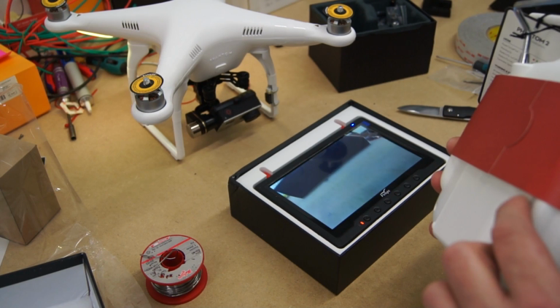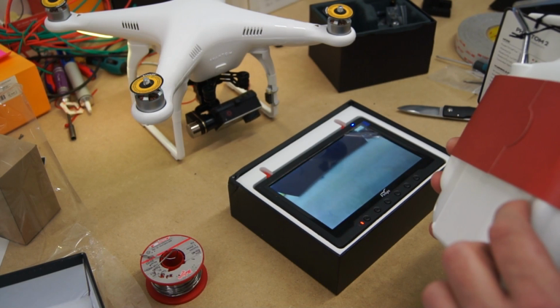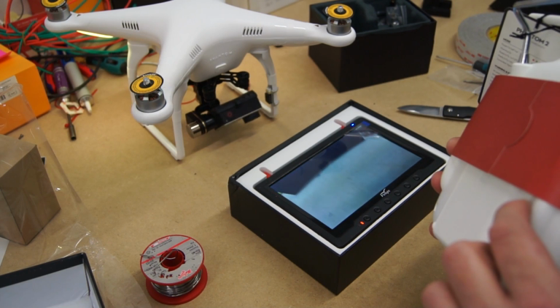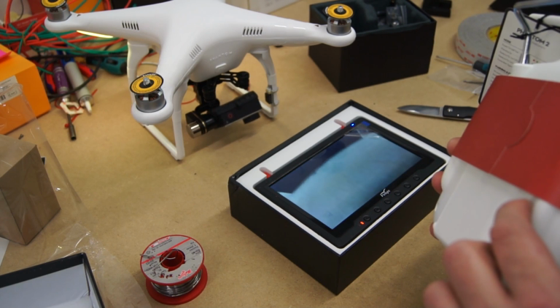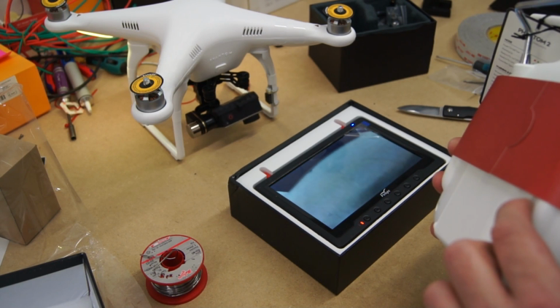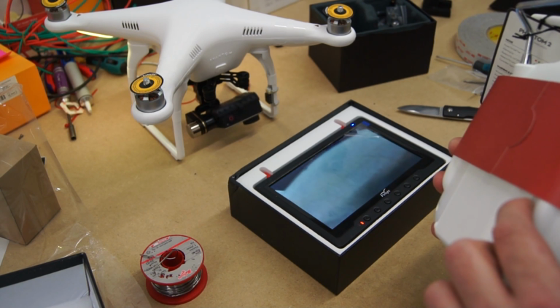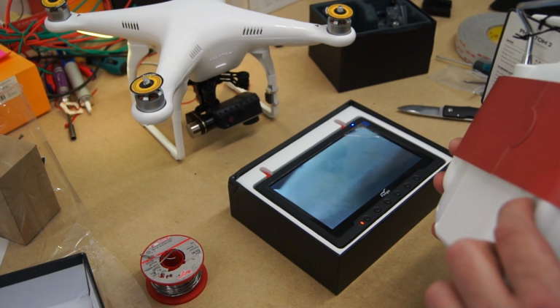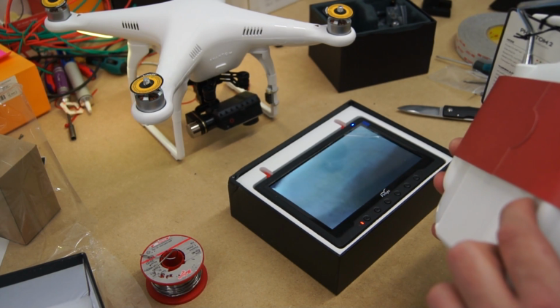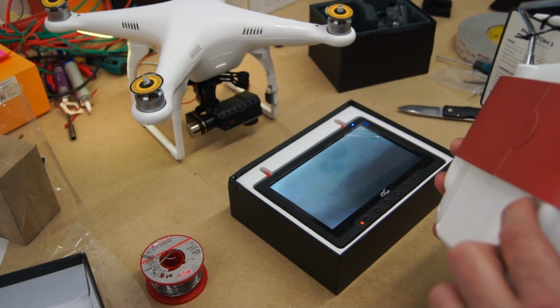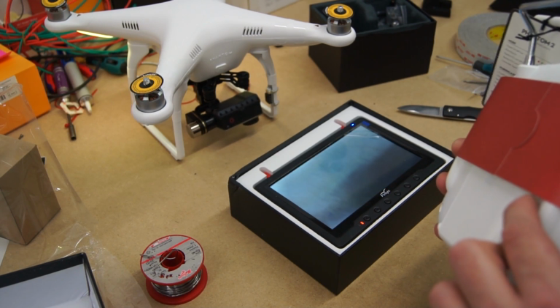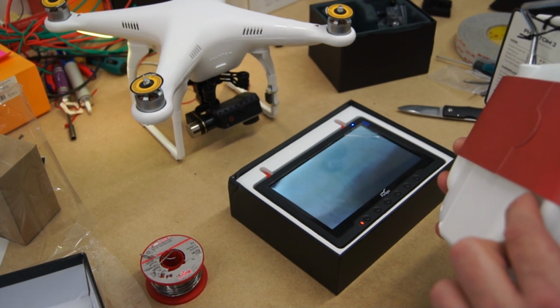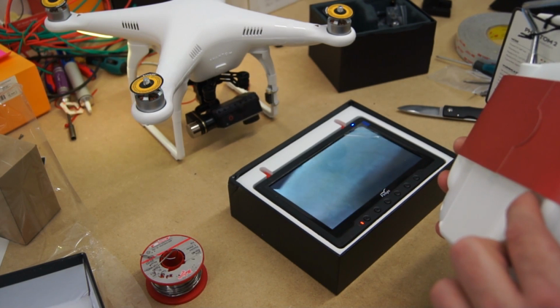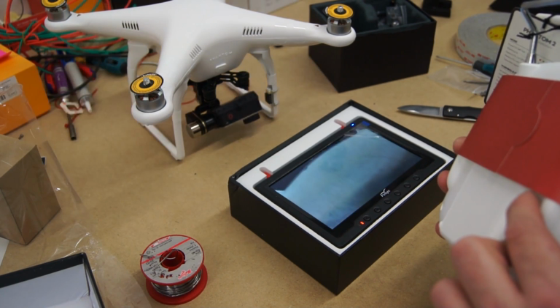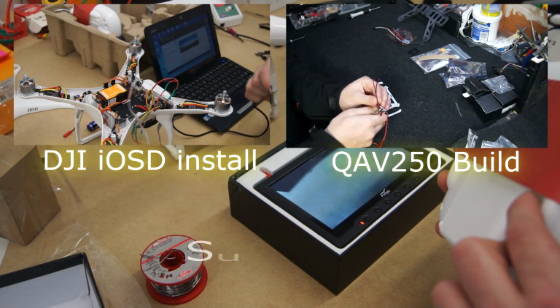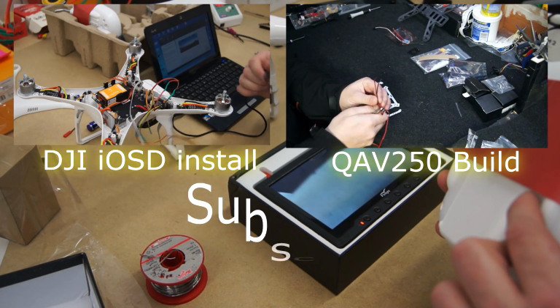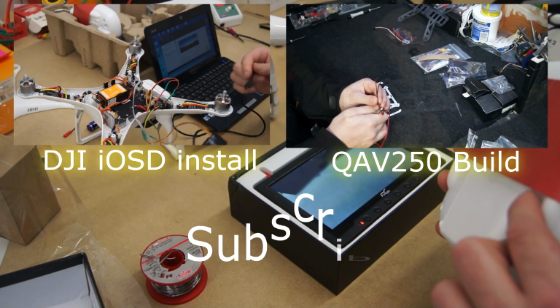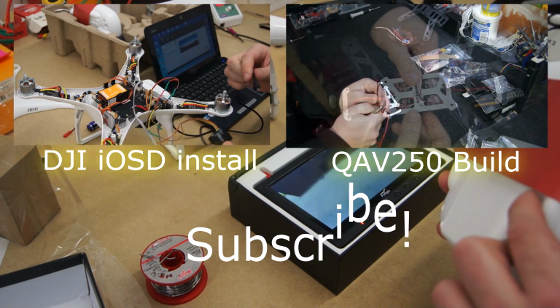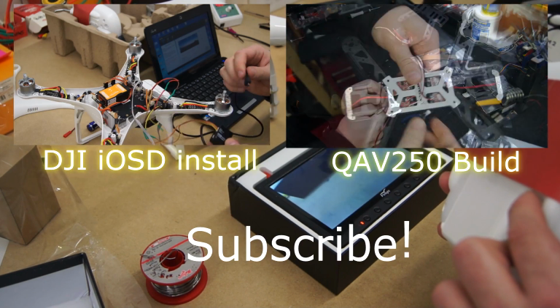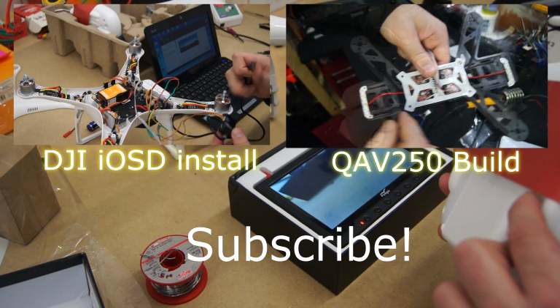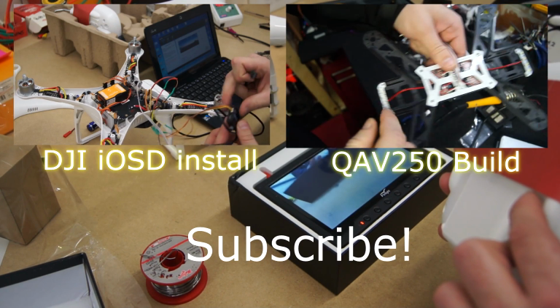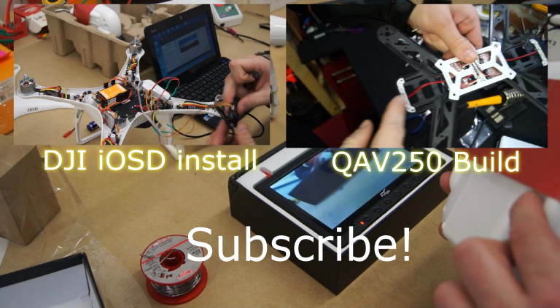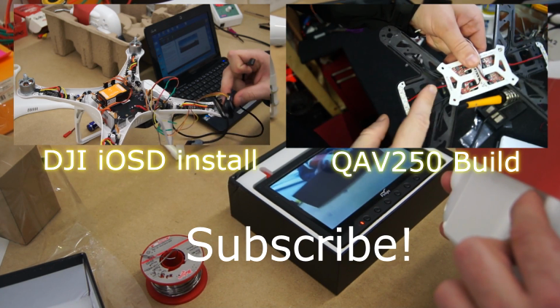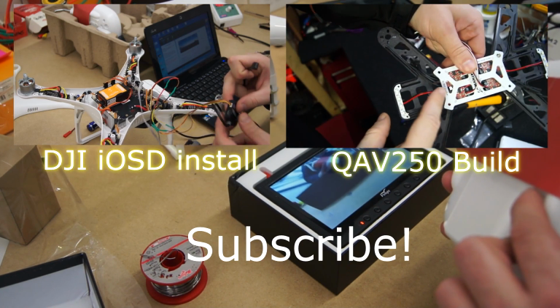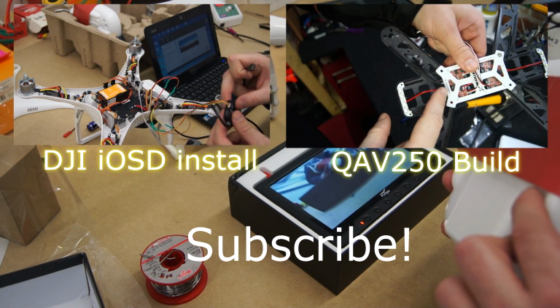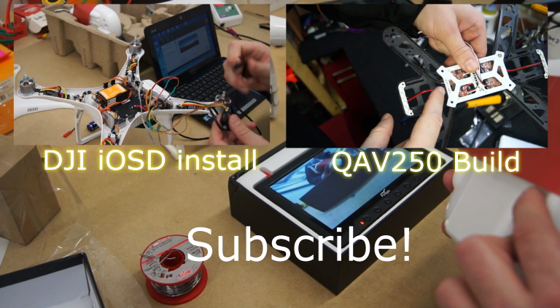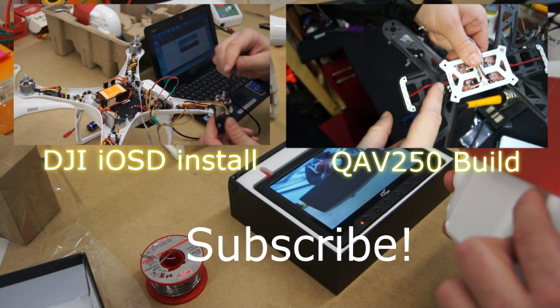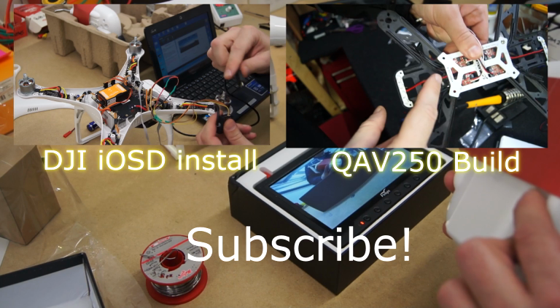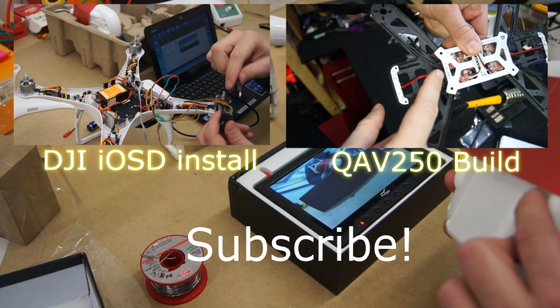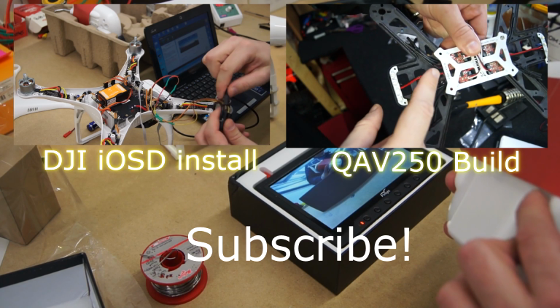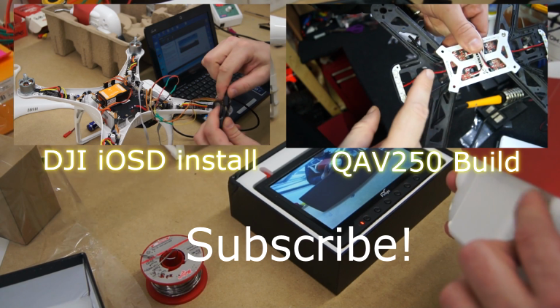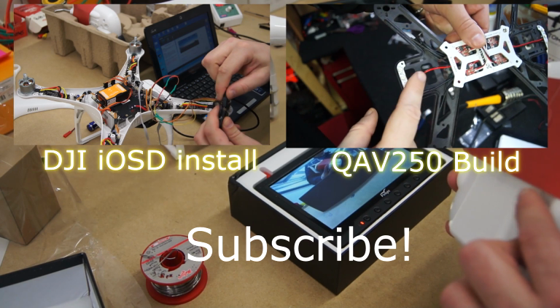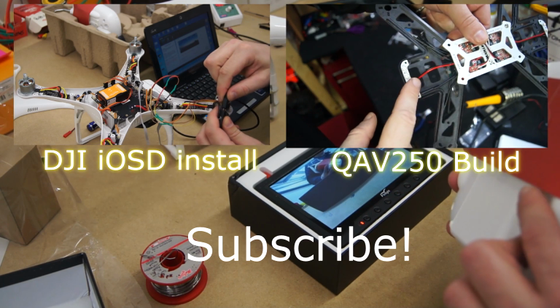That's all for now guys, thanks for watching. If you'd like to learn more, click one of the other videos on screen now.